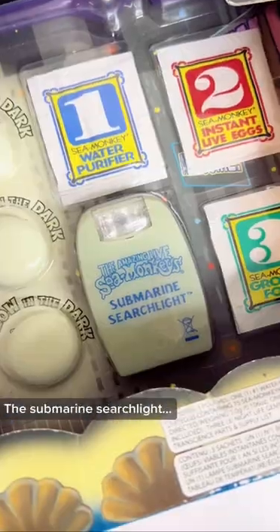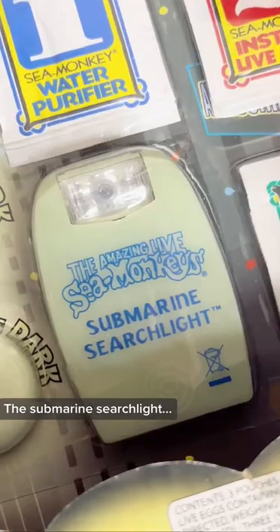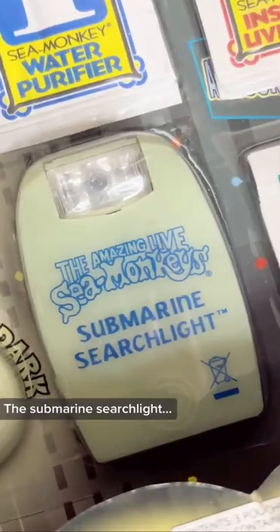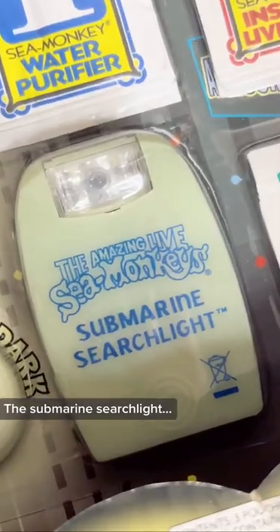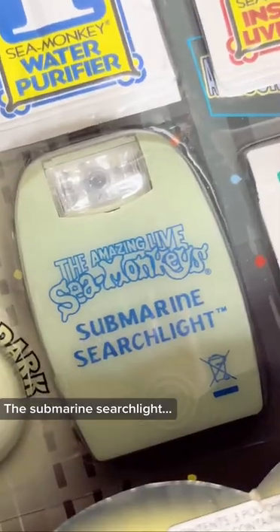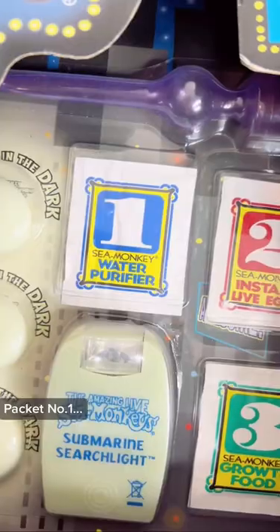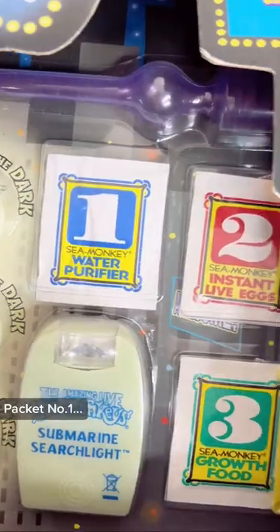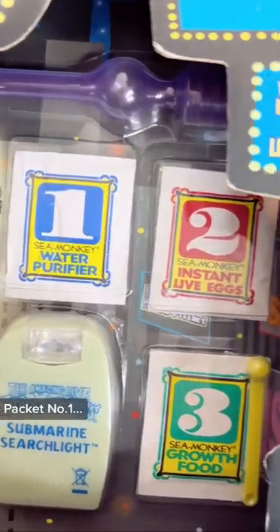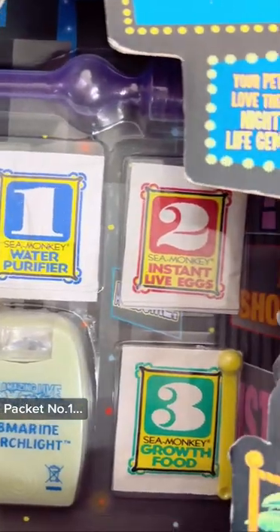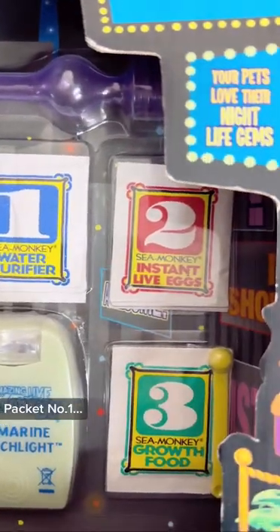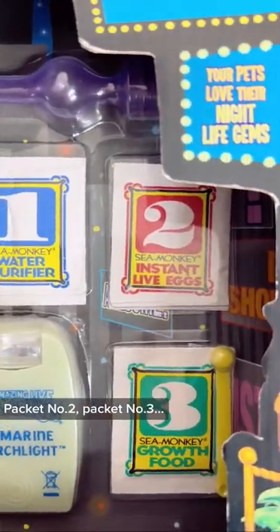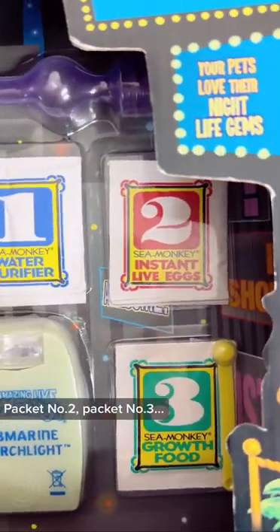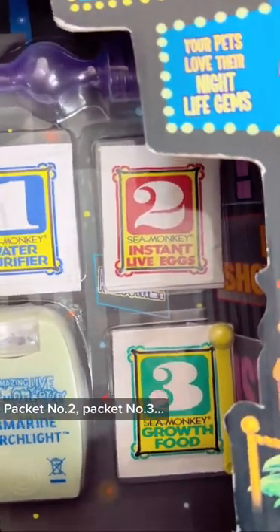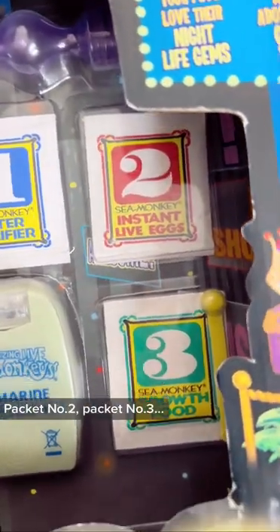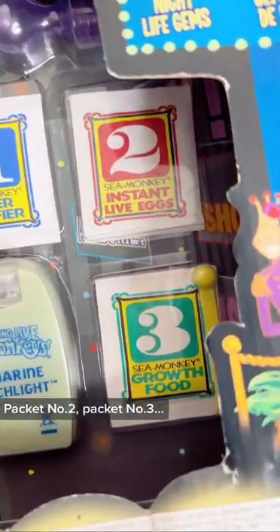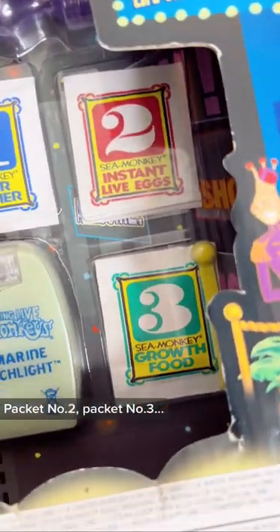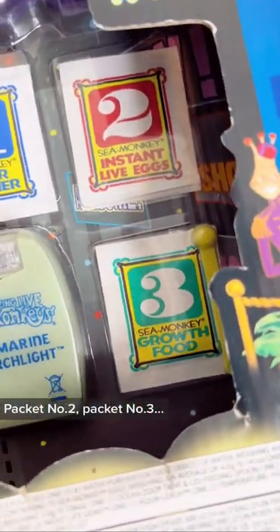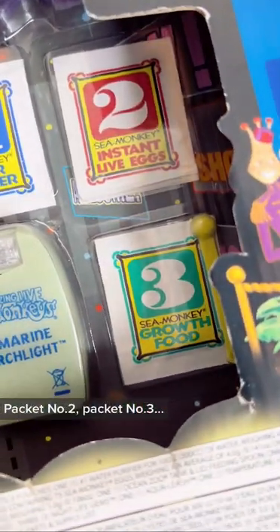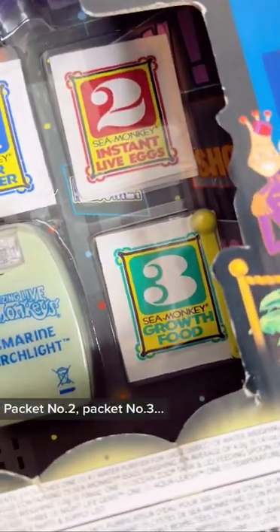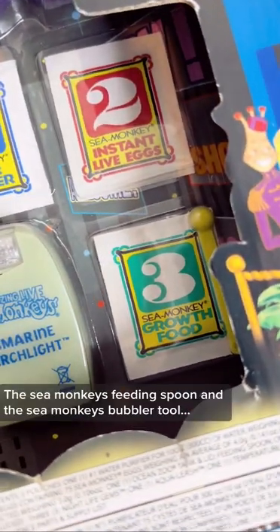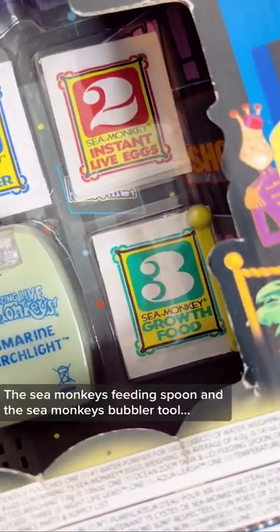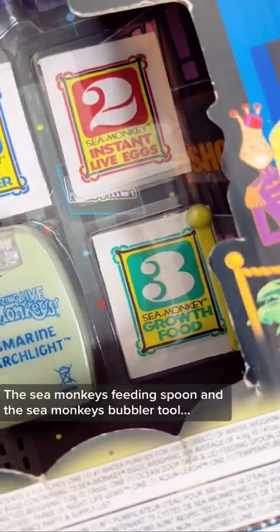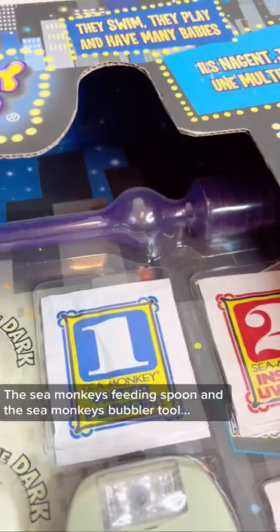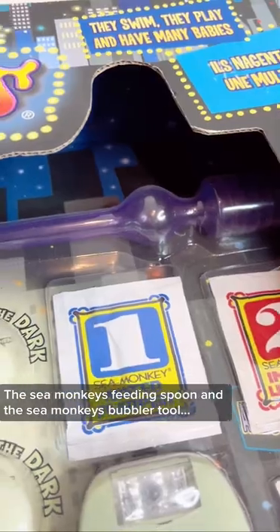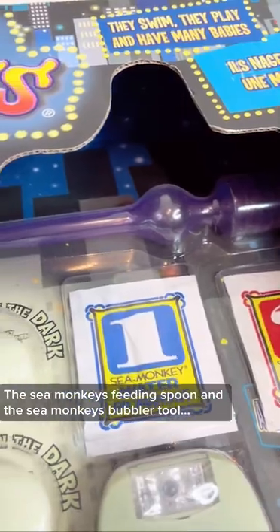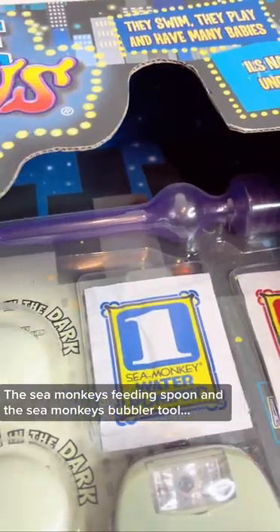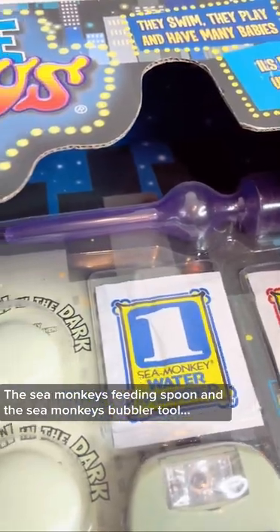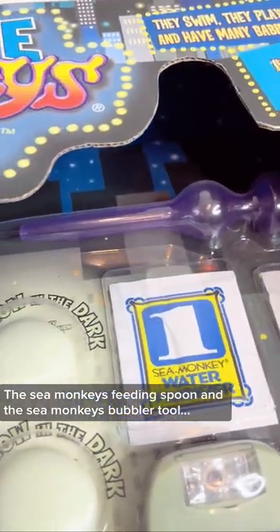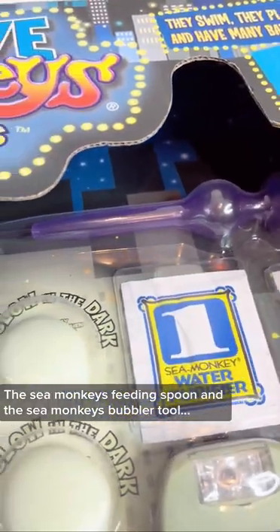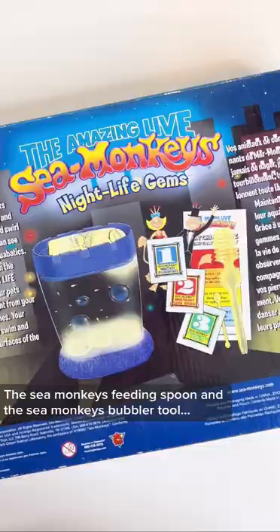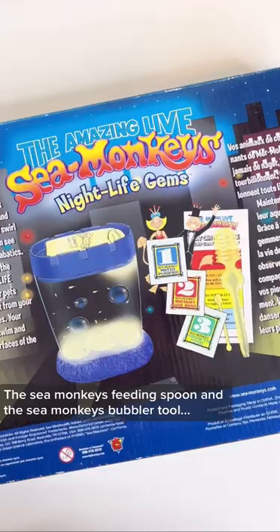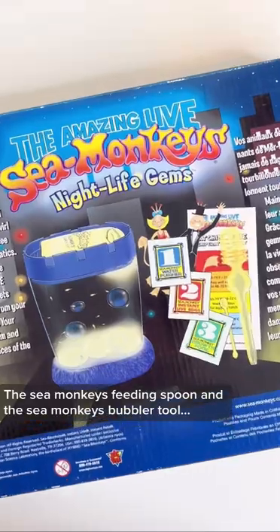It also includes the submarine searchlight, packet number one, packet number two, packet number three, the Sea Monkey's feeding spoon, and the Sea Monkey's bubbletool.